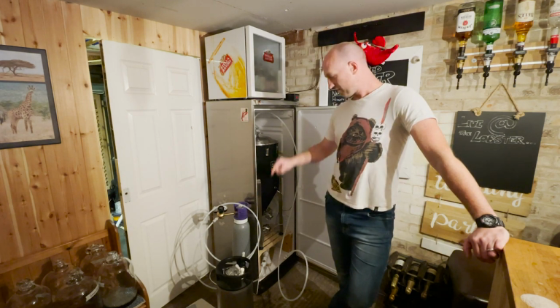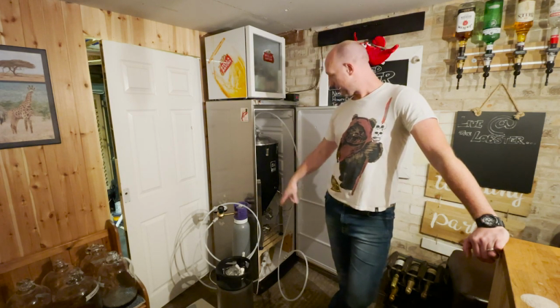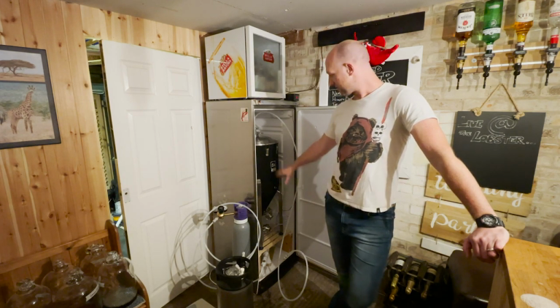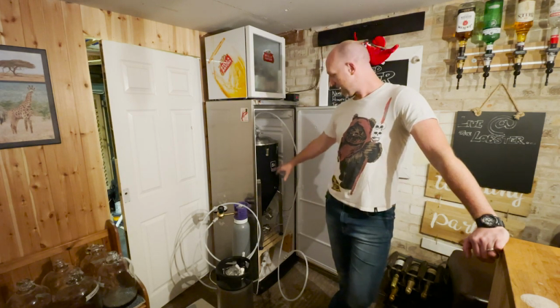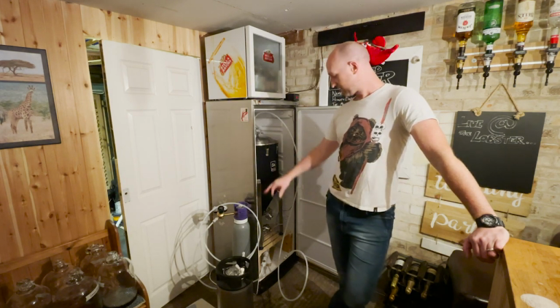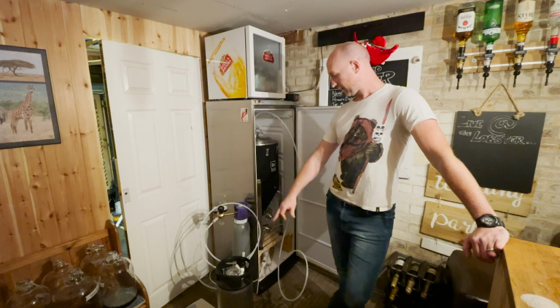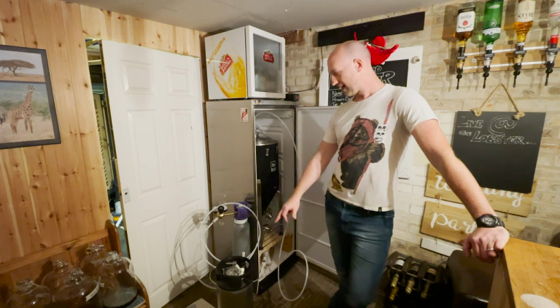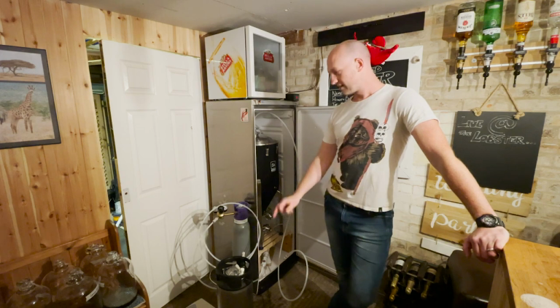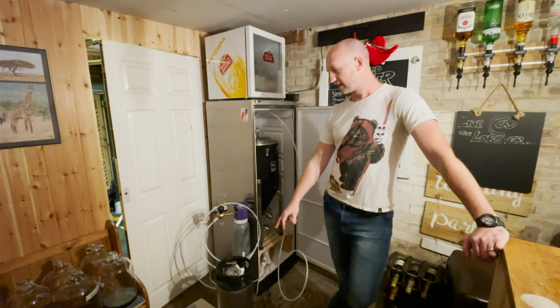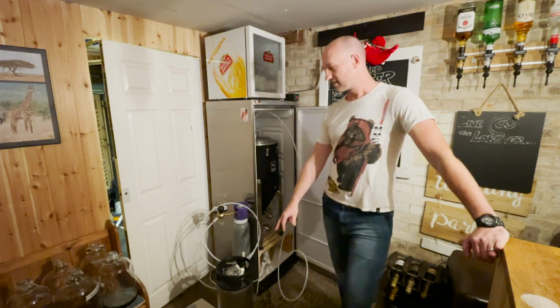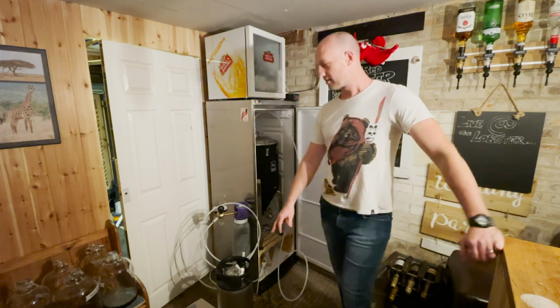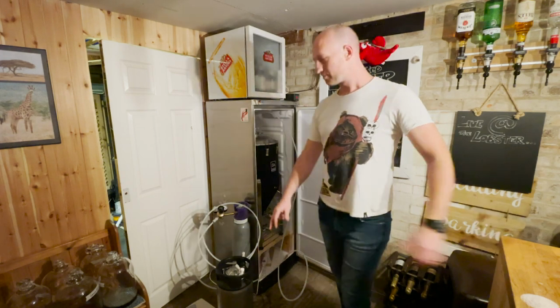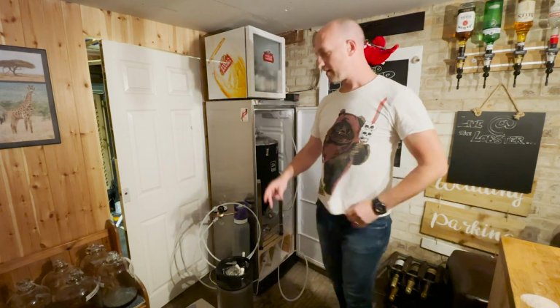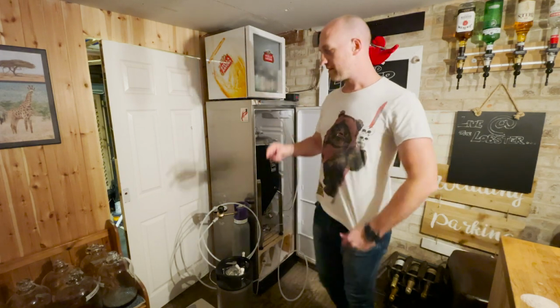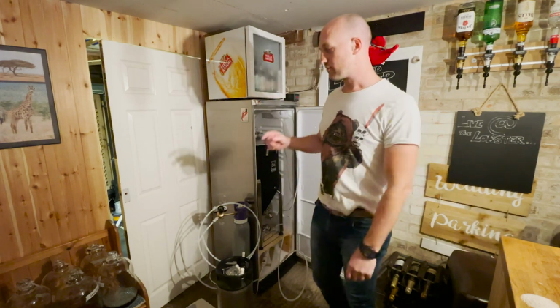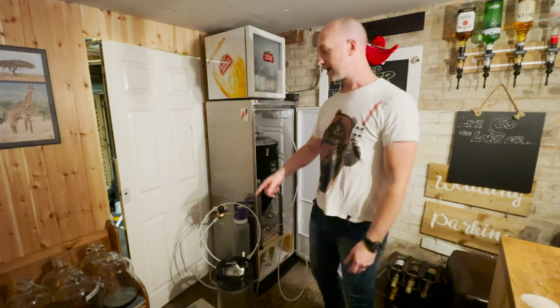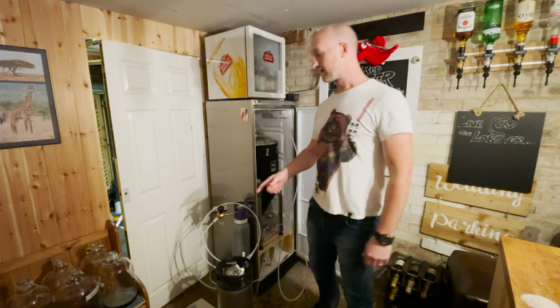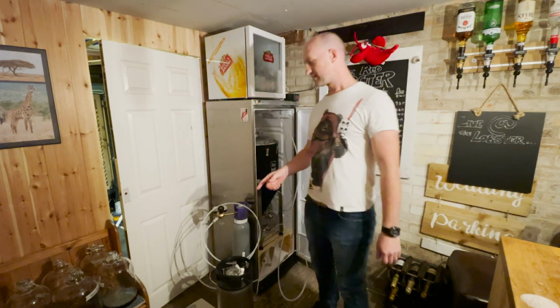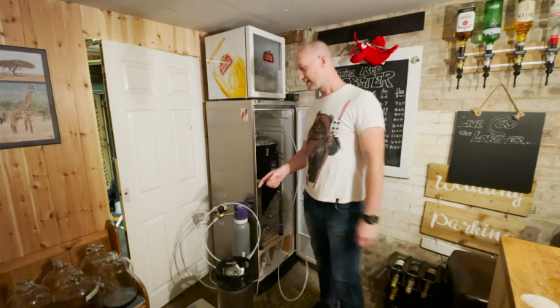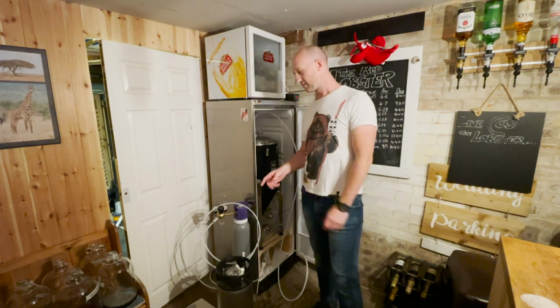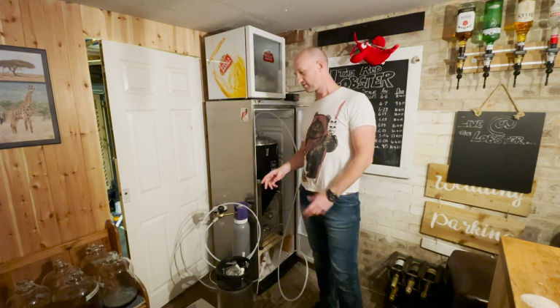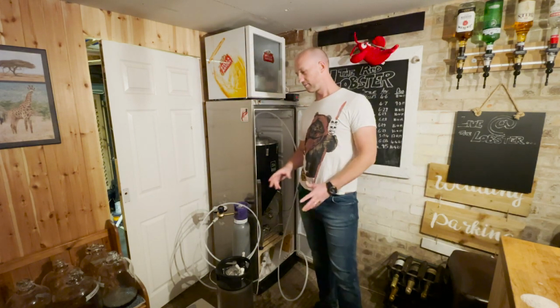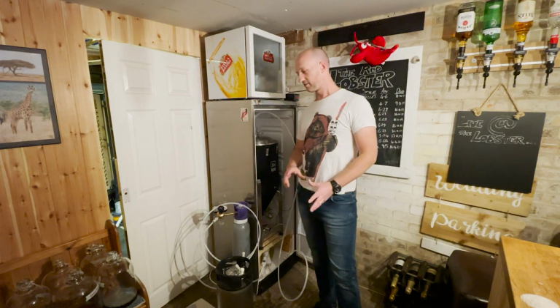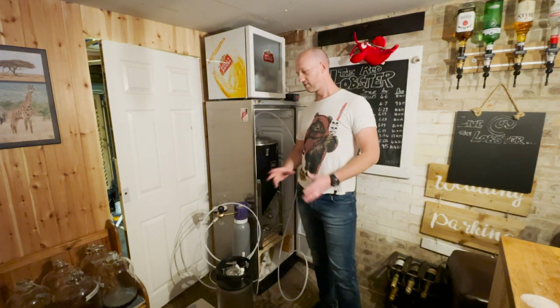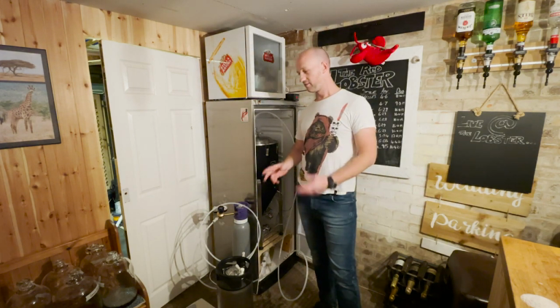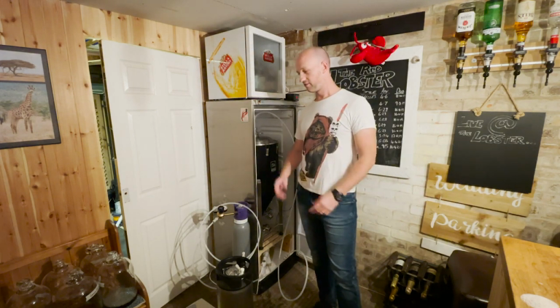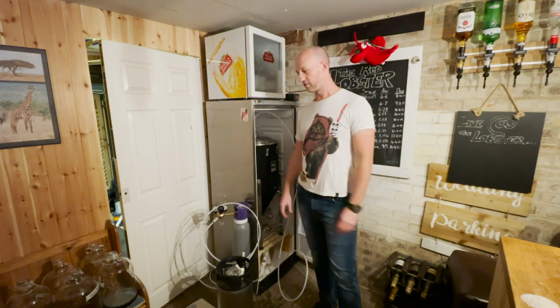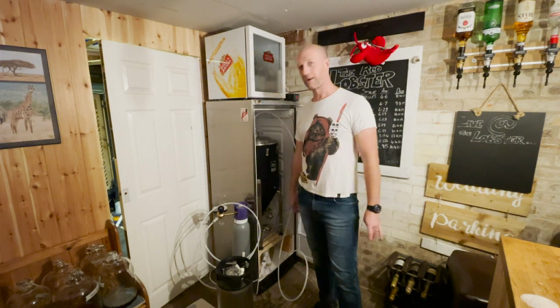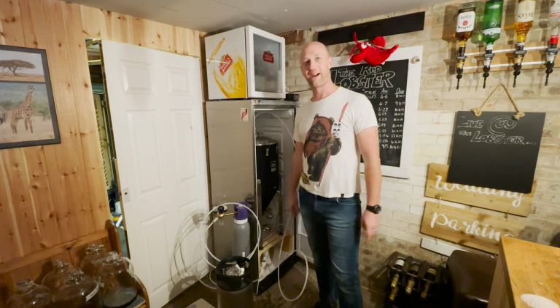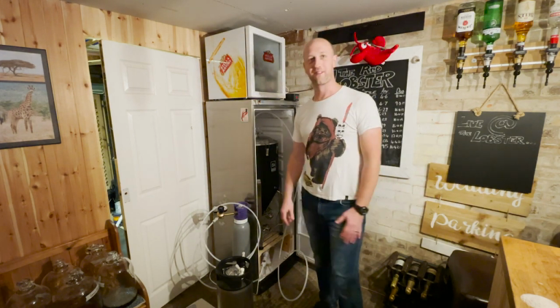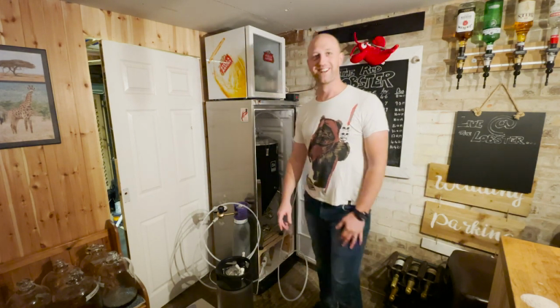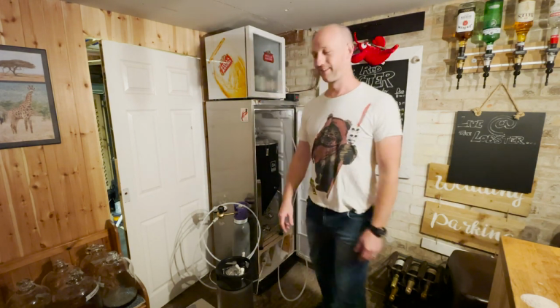Half the batch - 19 litres - is going in the keg, and then the remaining 19 litres I'm going to just sort of play around with a little bit.